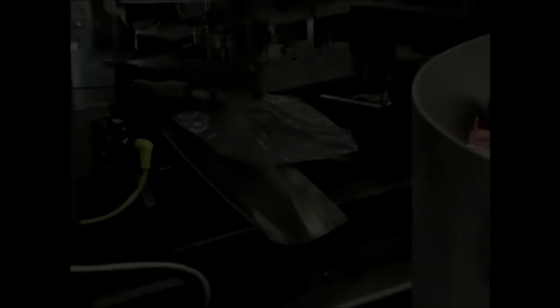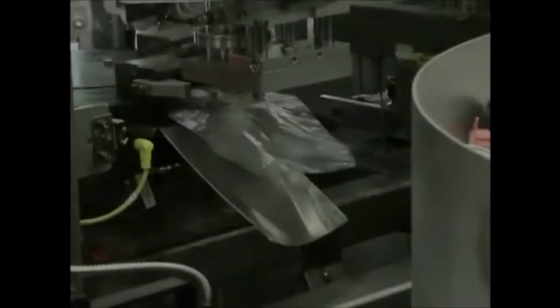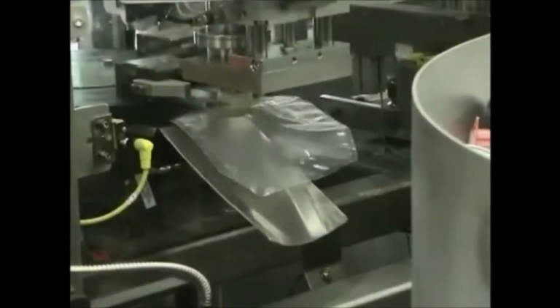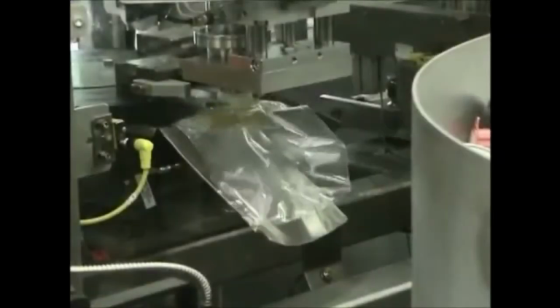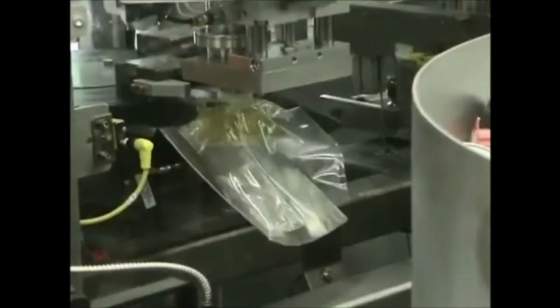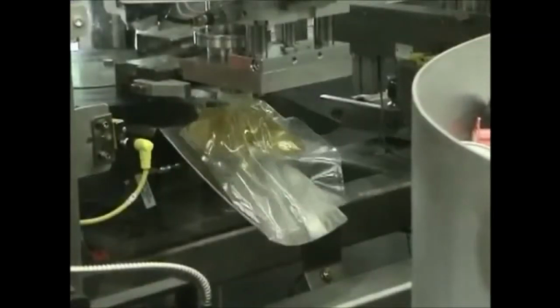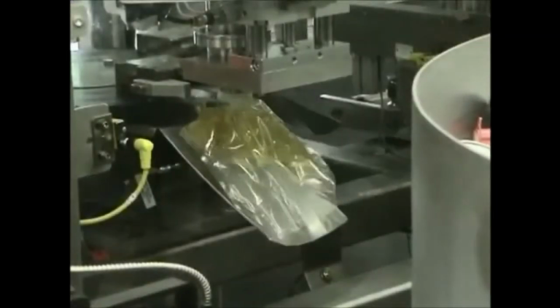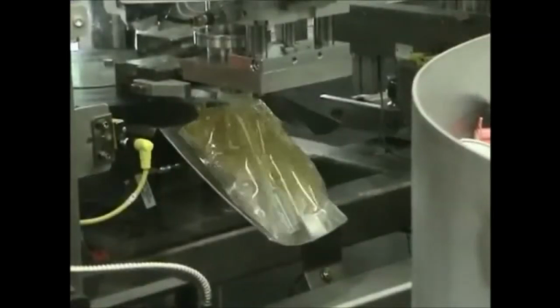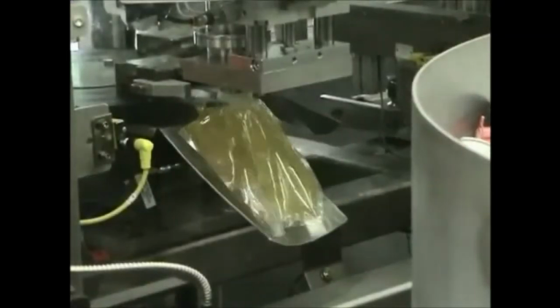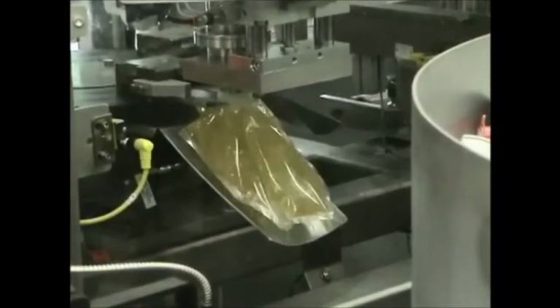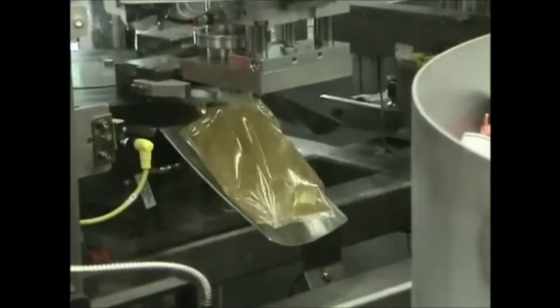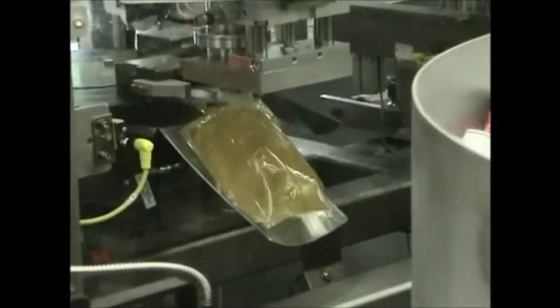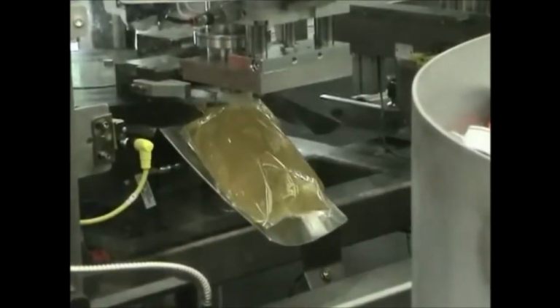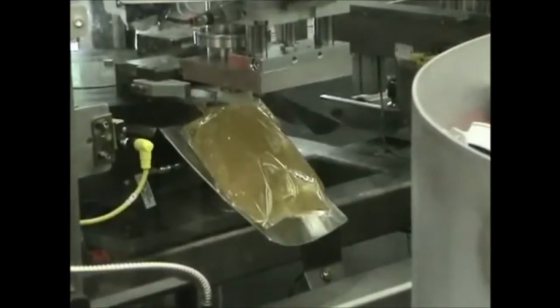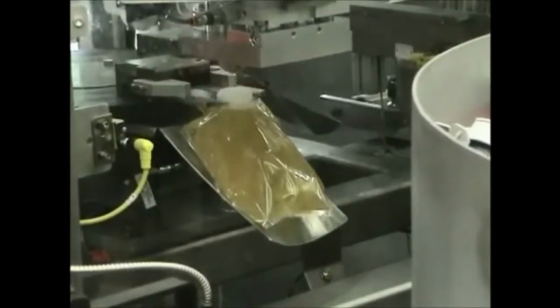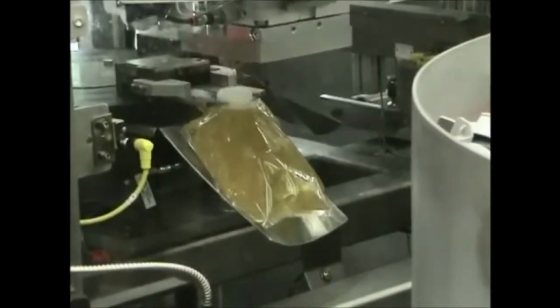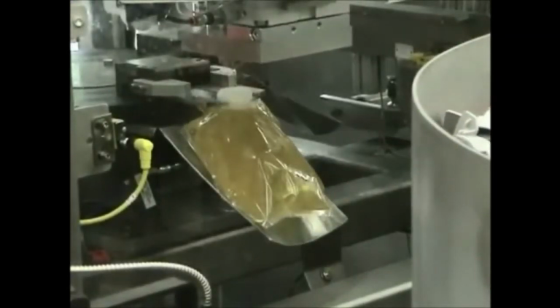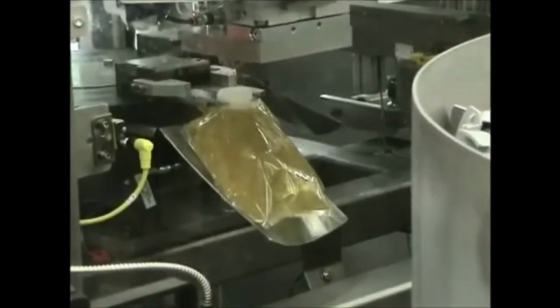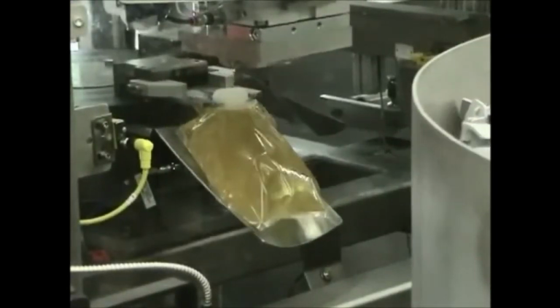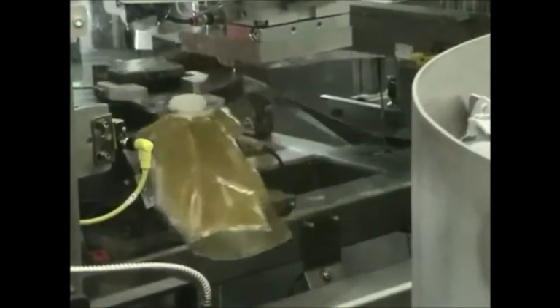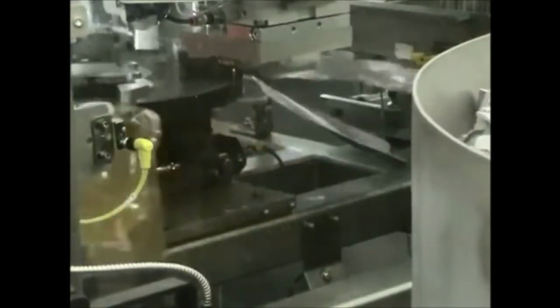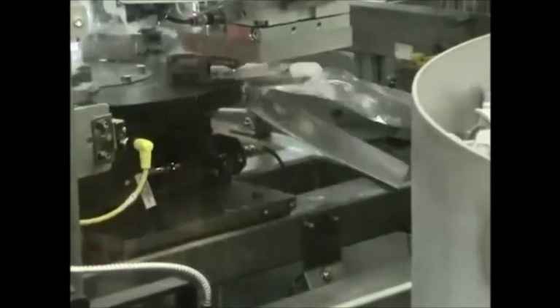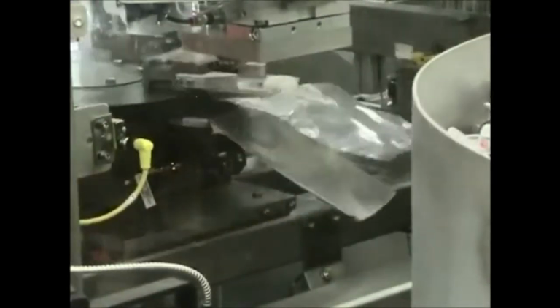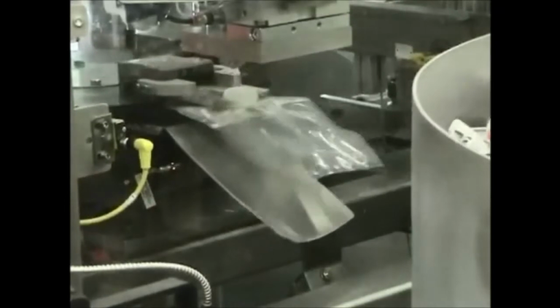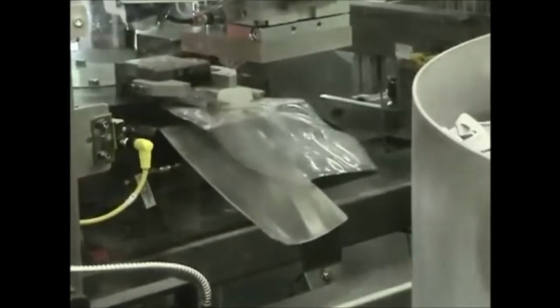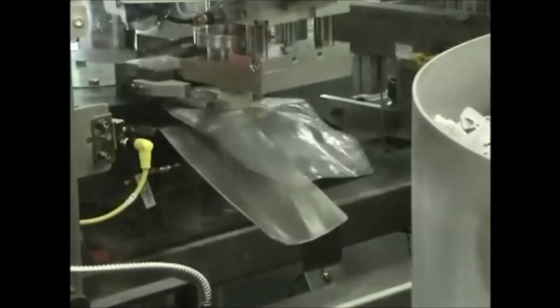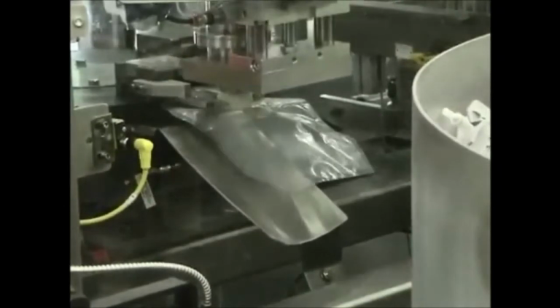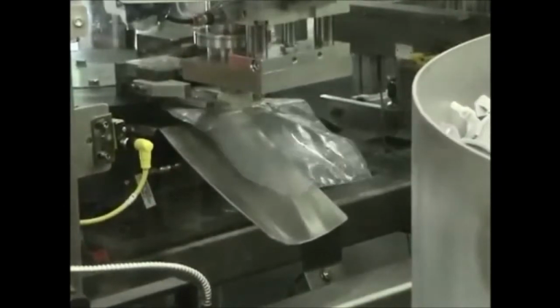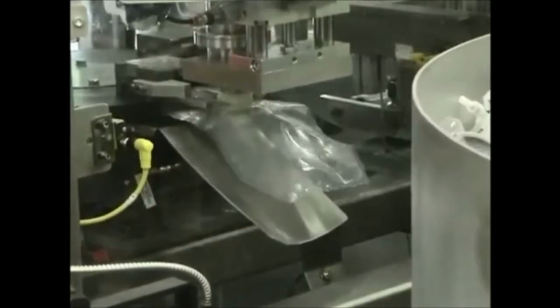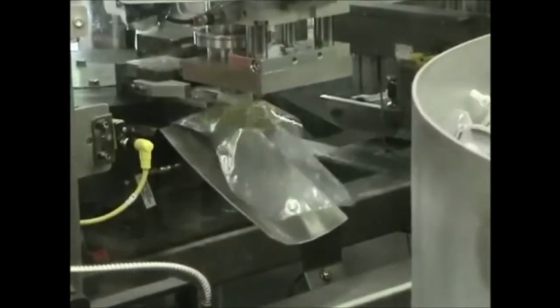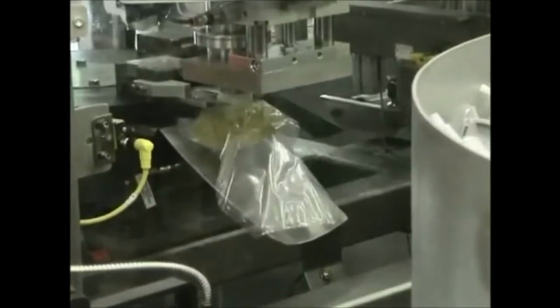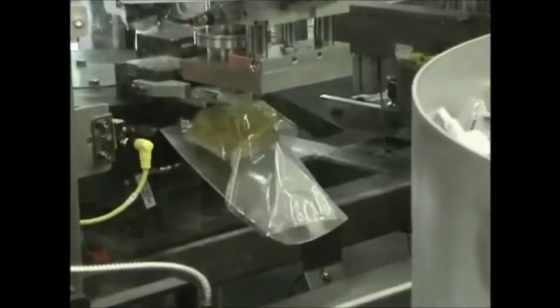Abco Automation, located near Greensboro, North Carolina, has been a leading manufacturer of bag-and-box fillers for over two decades.